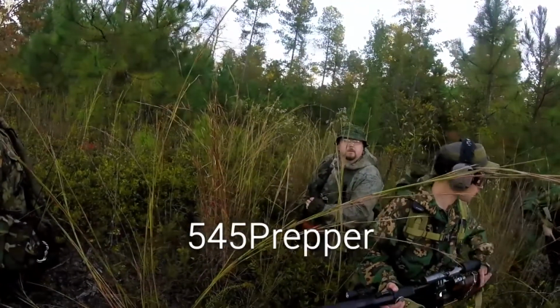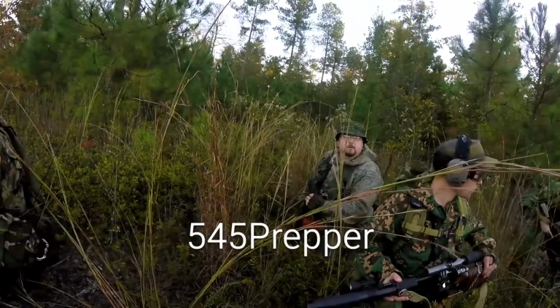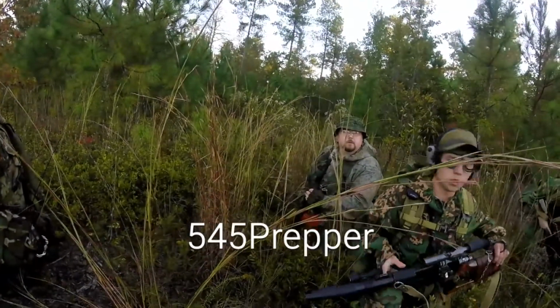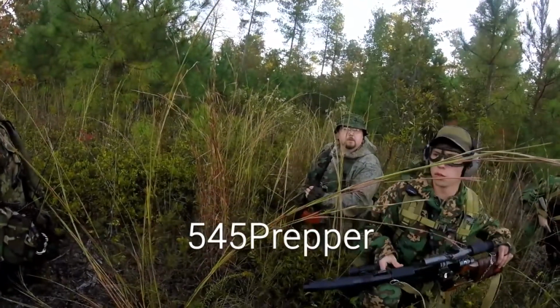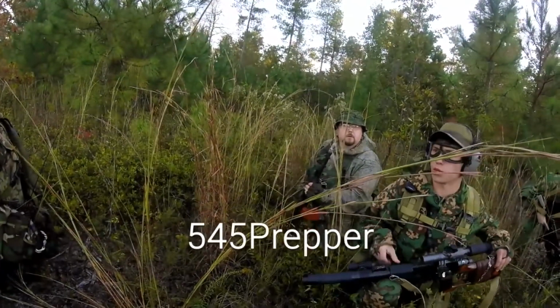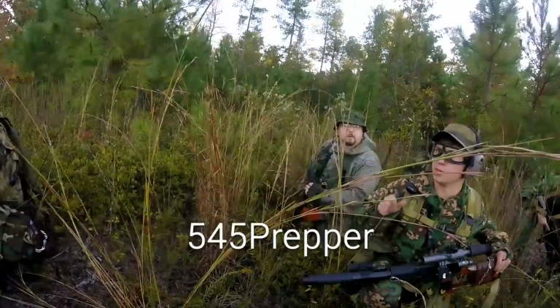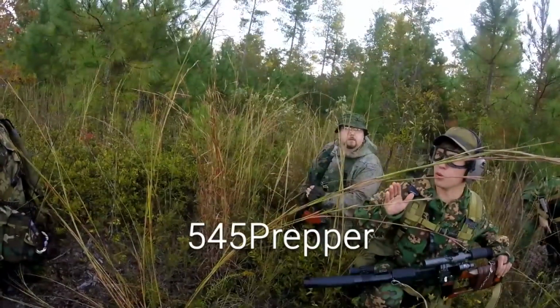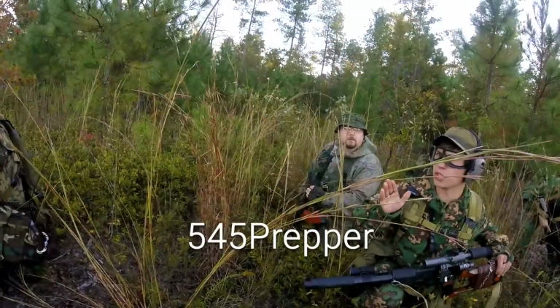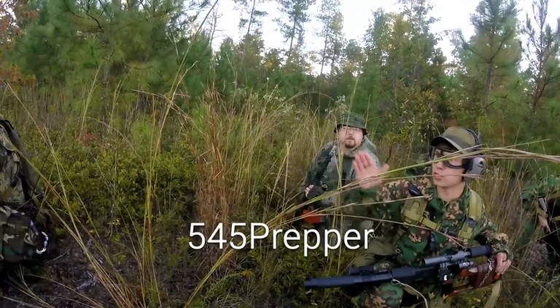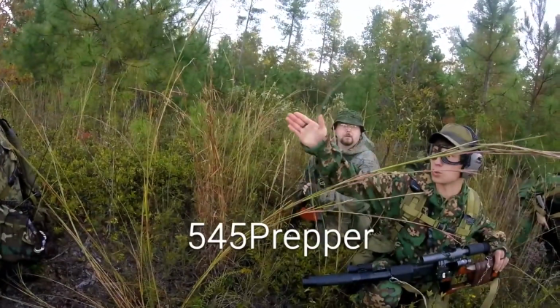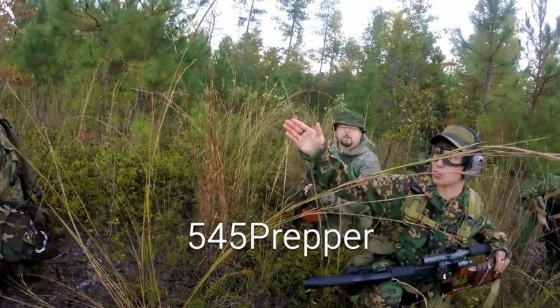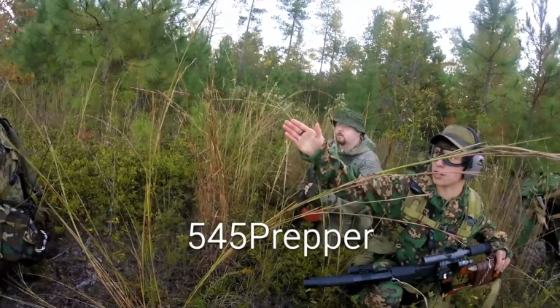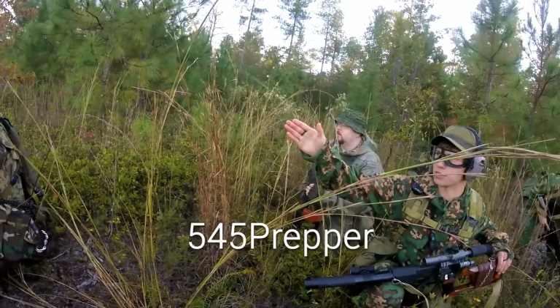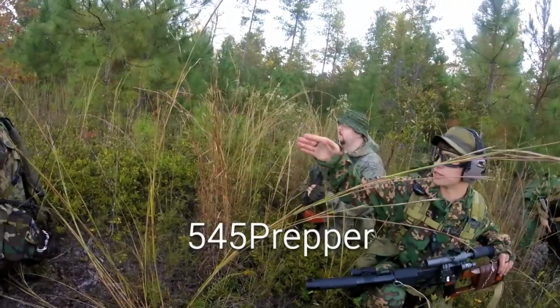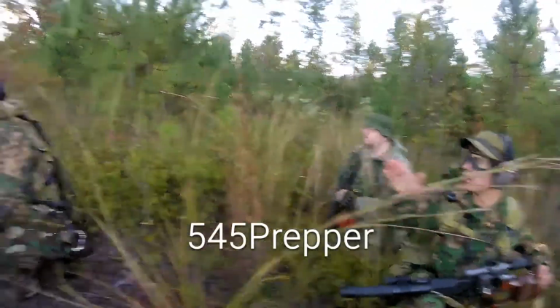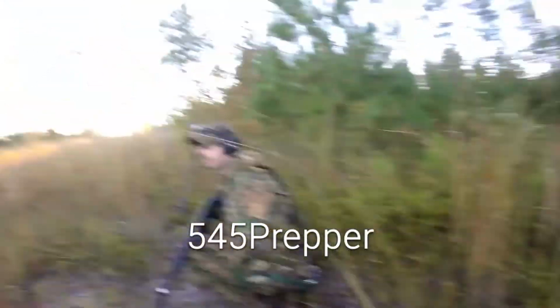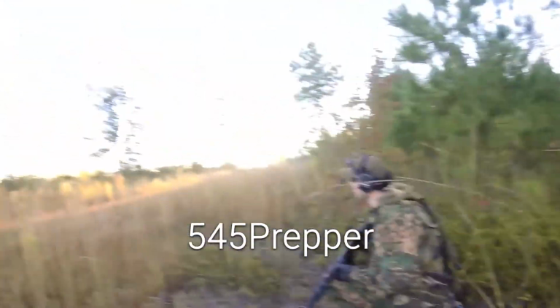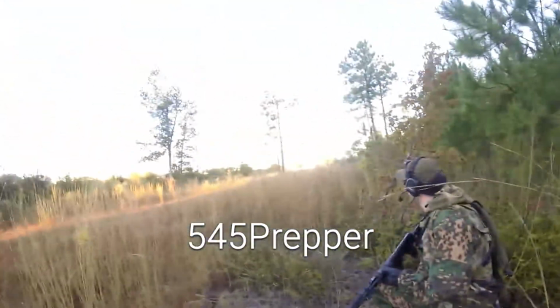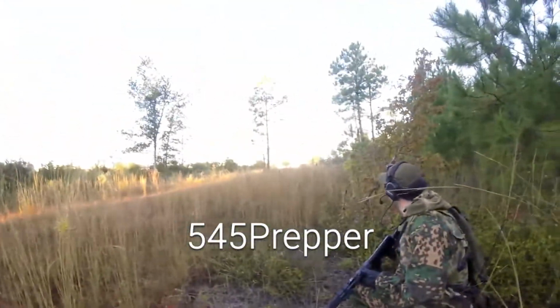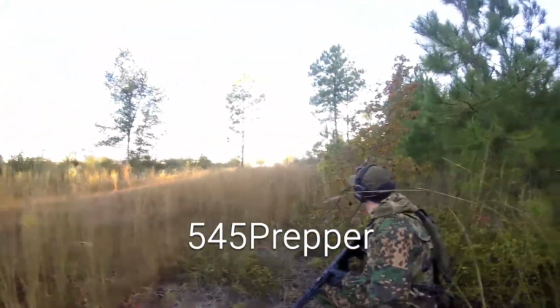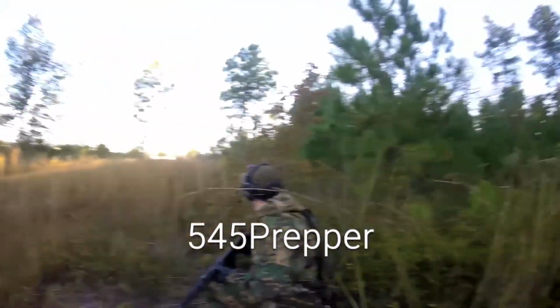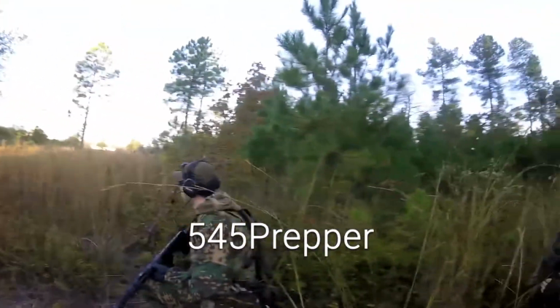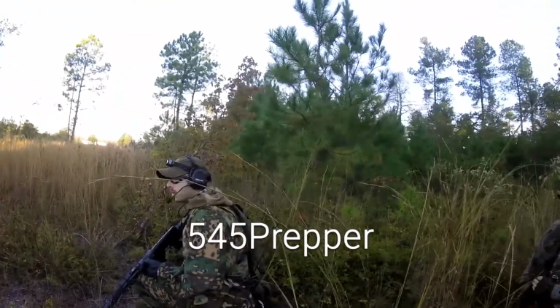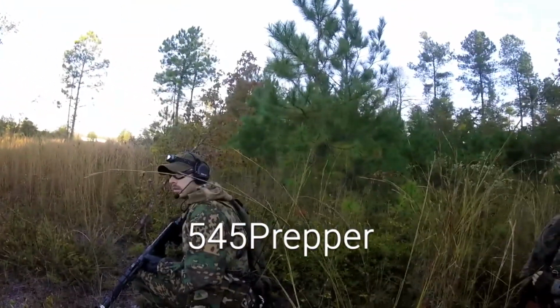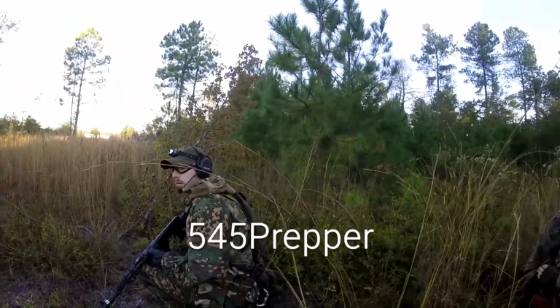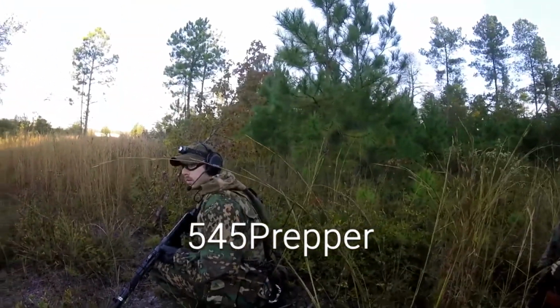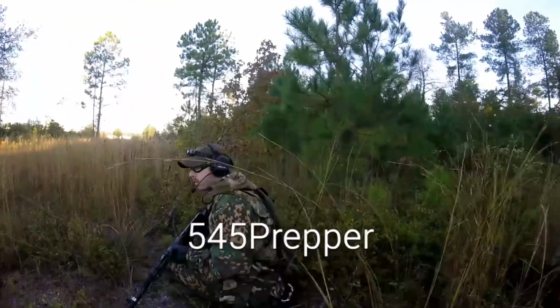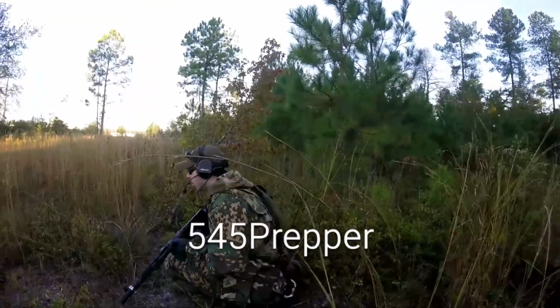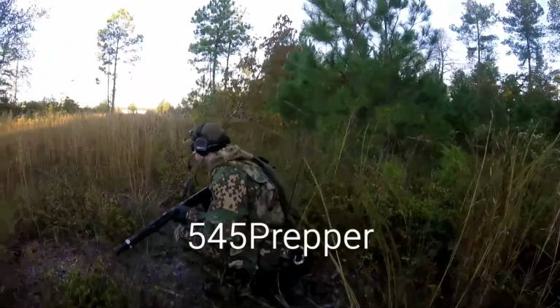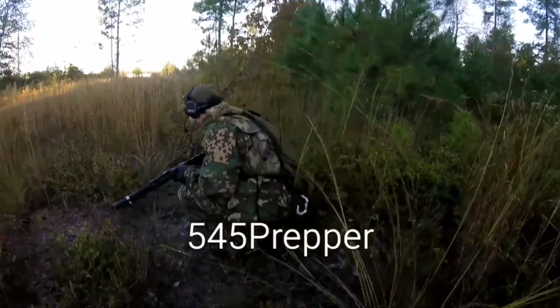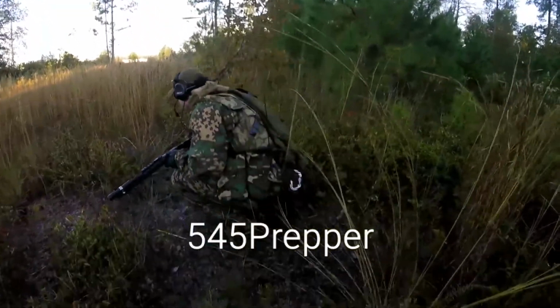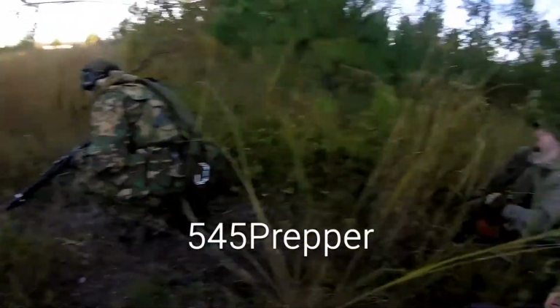Hey, if we're going to keep moving, where are those connexes? Hug the tree line, stay low. Oh, you still got point.